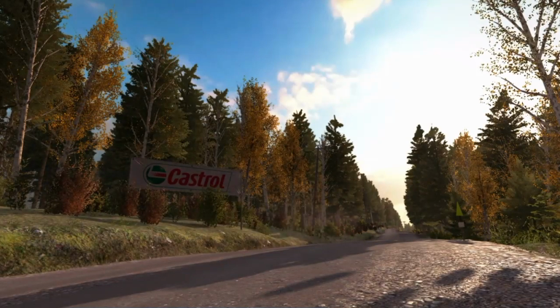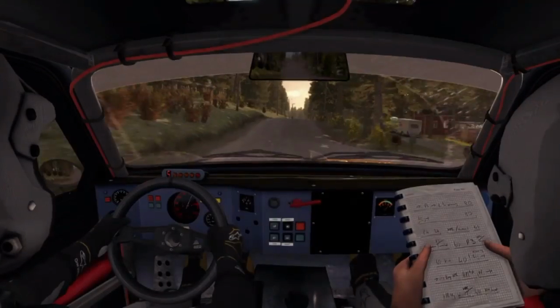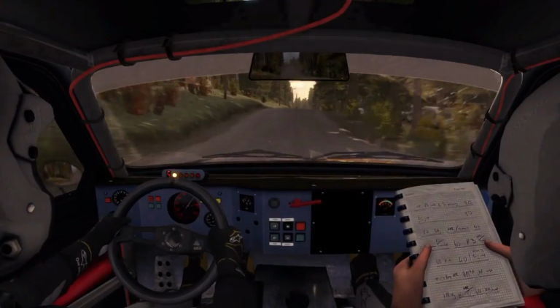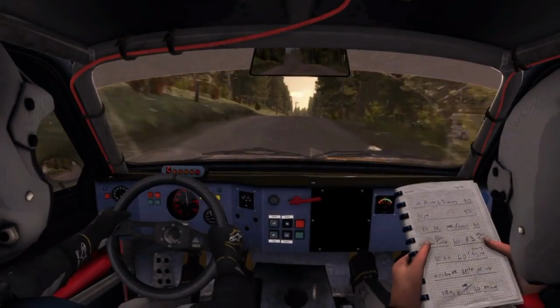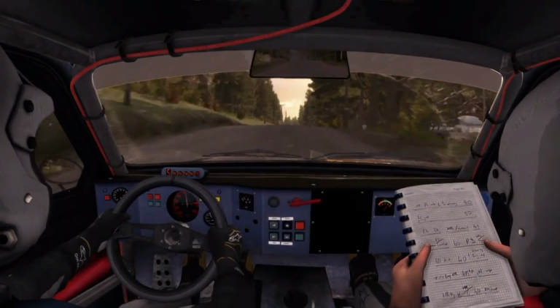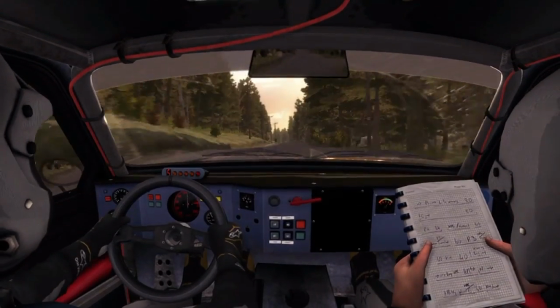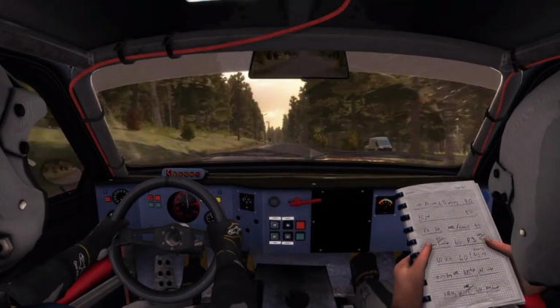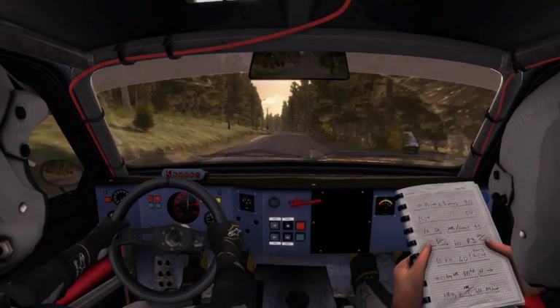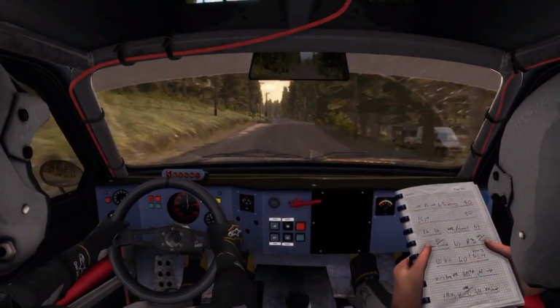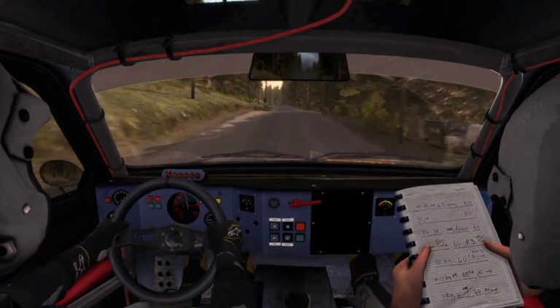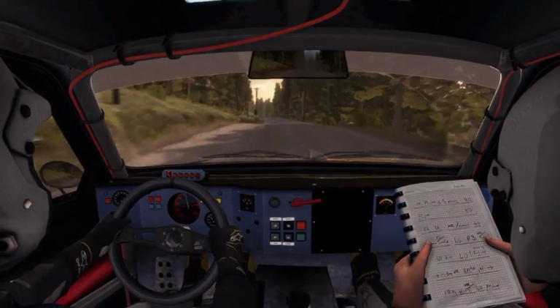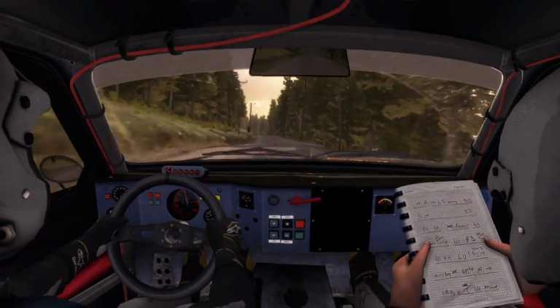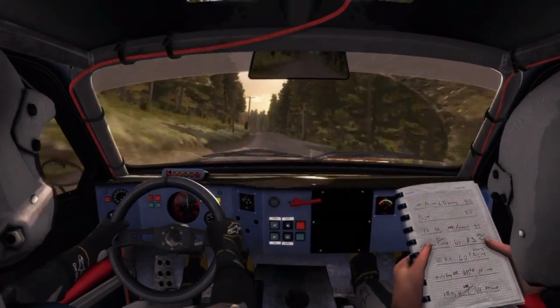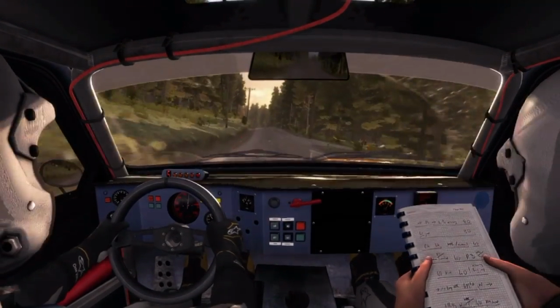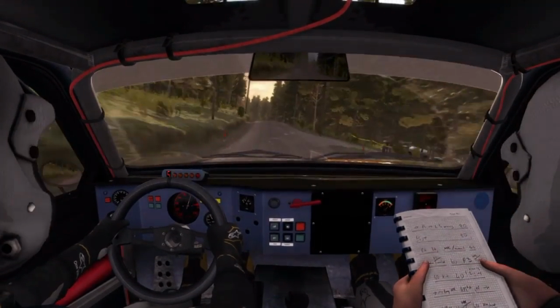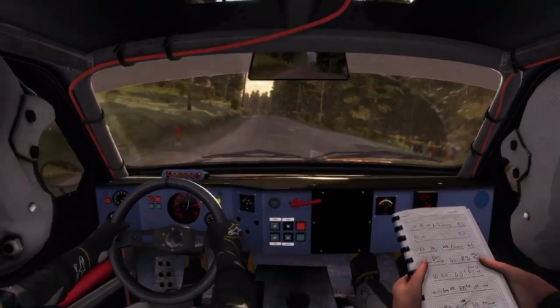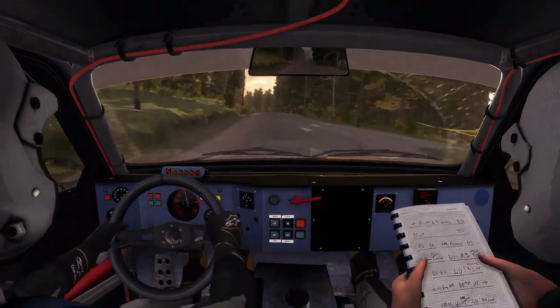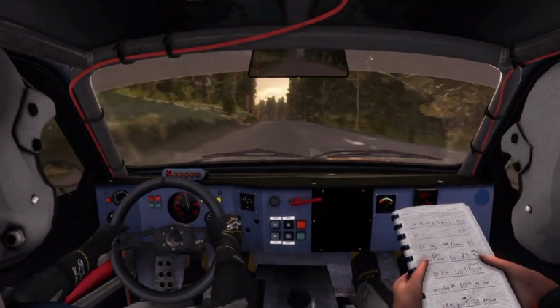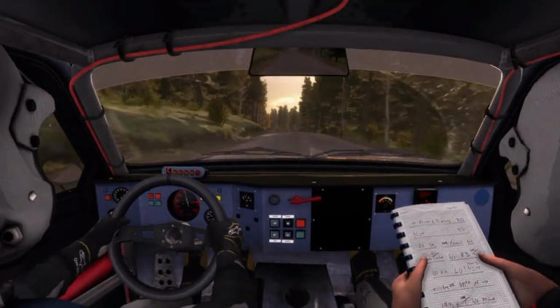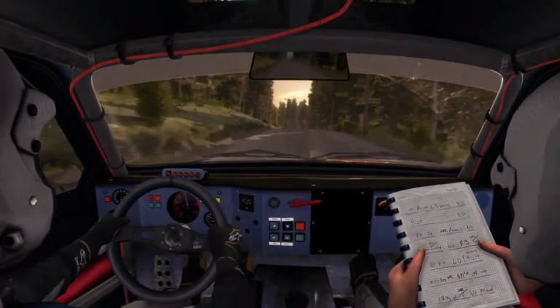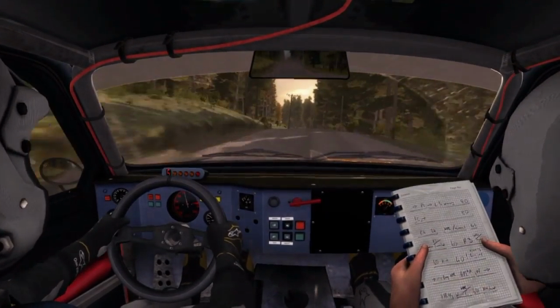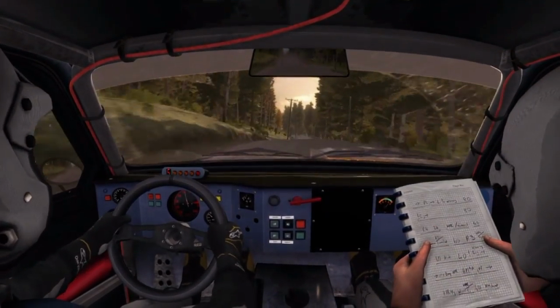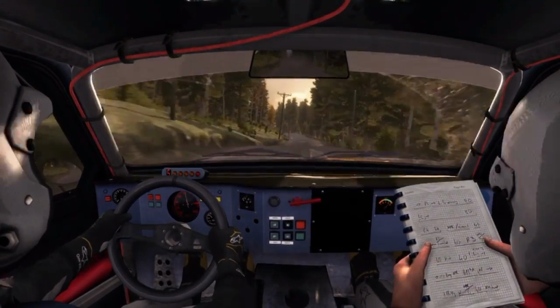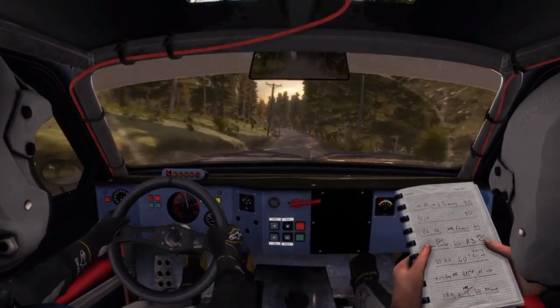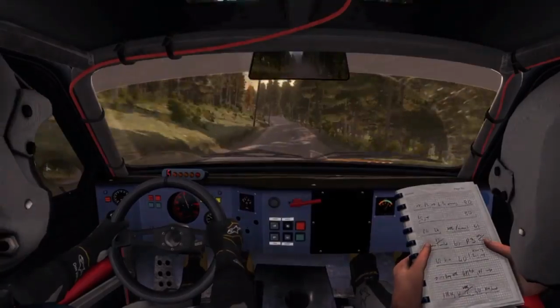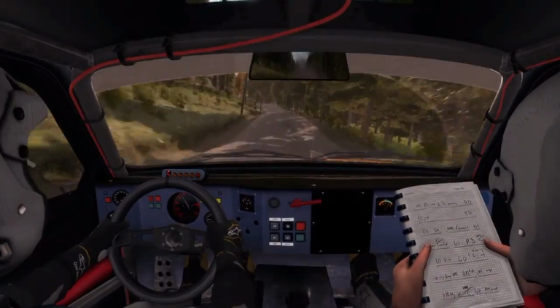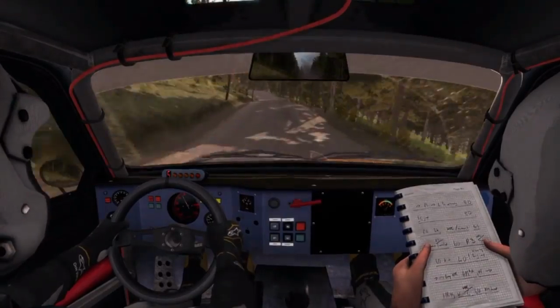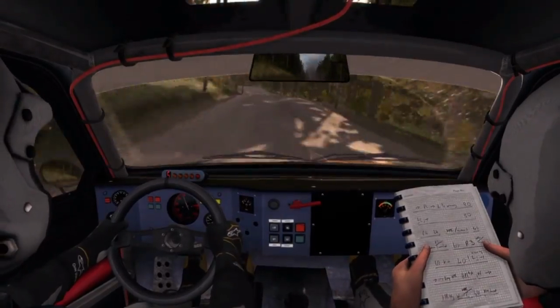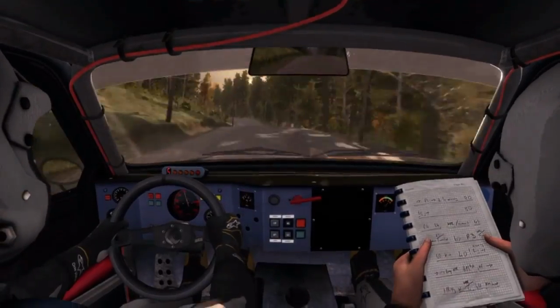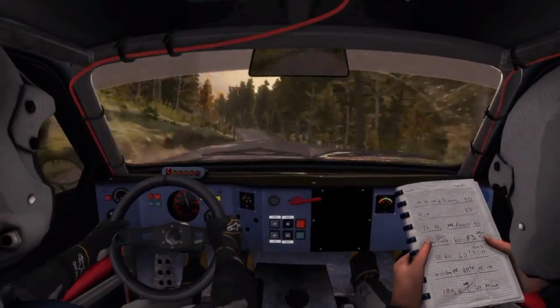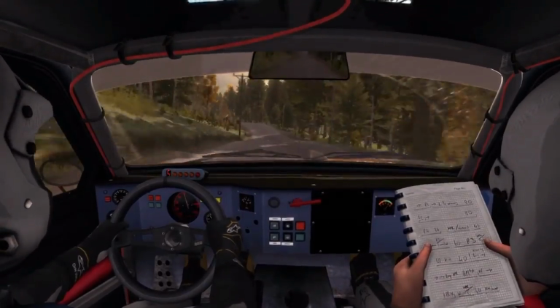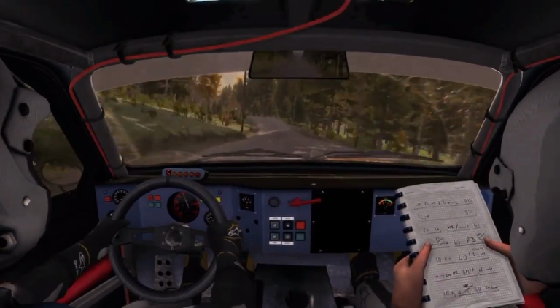Crest, 40 past junction, crest jump maybe, and crest, into left X through dip, continues over crest.